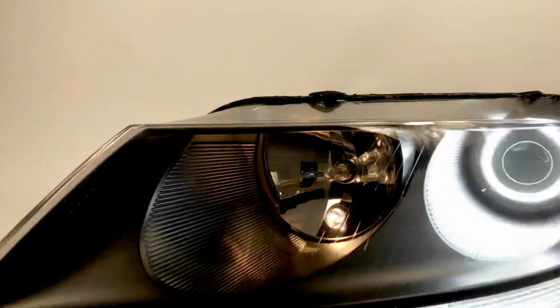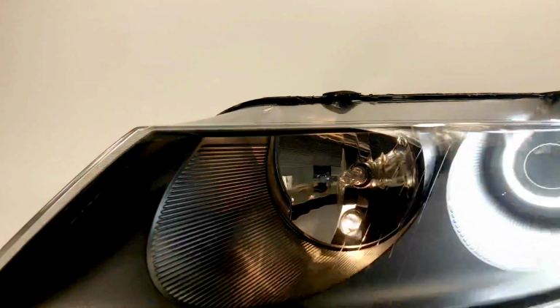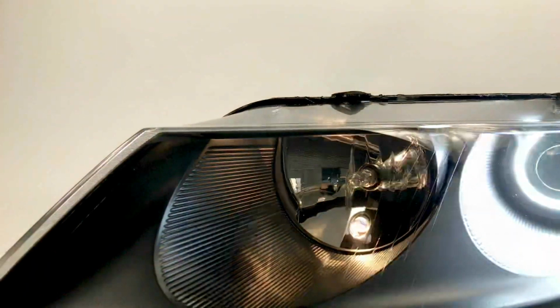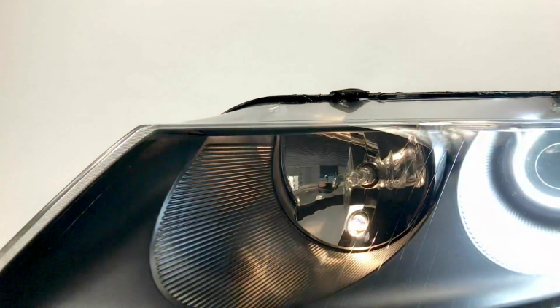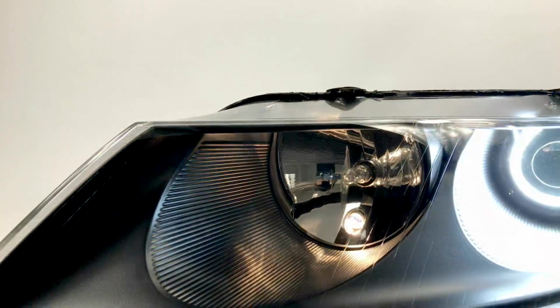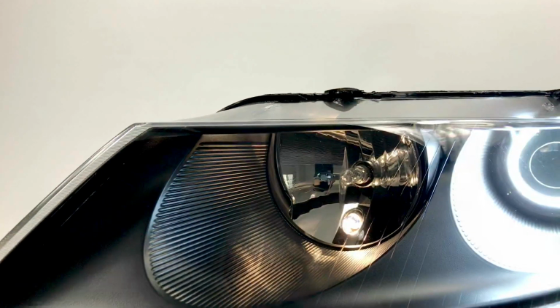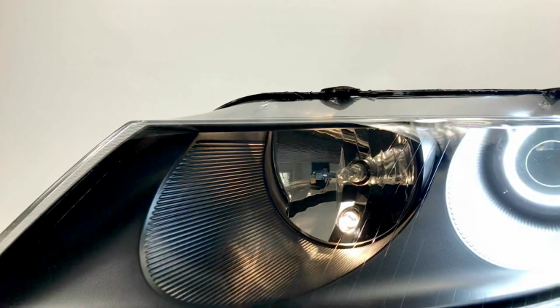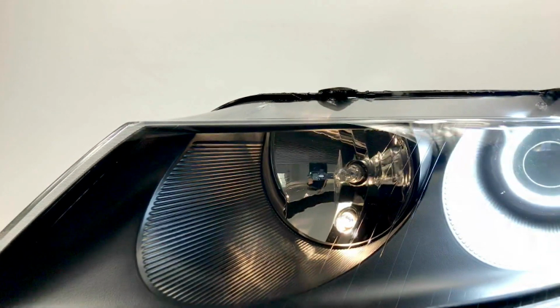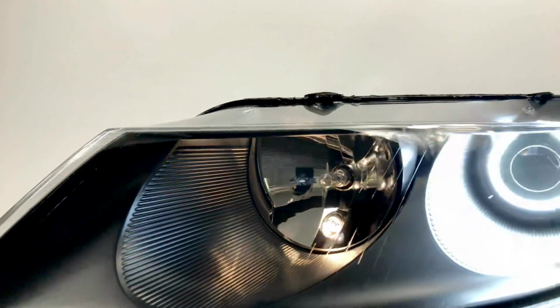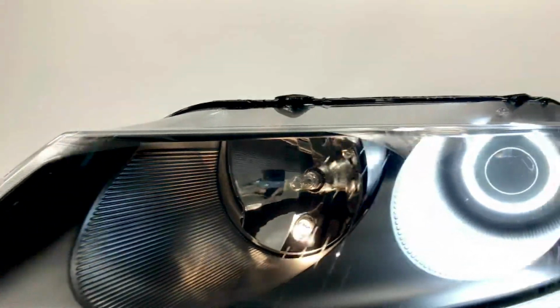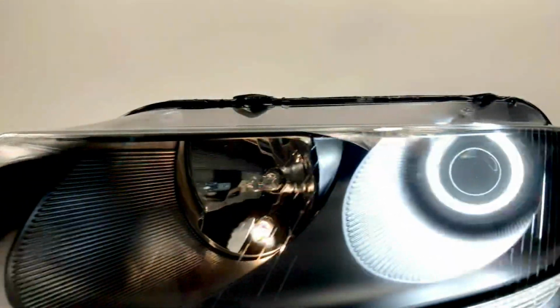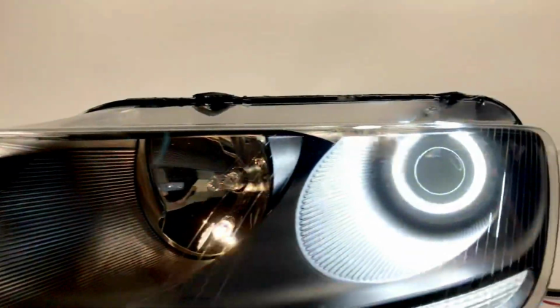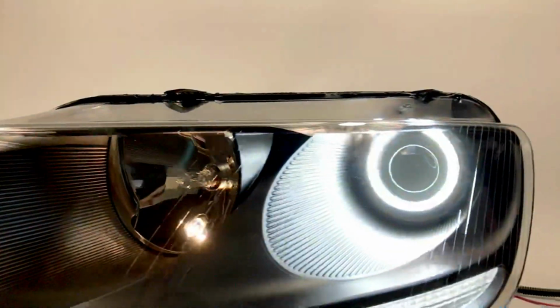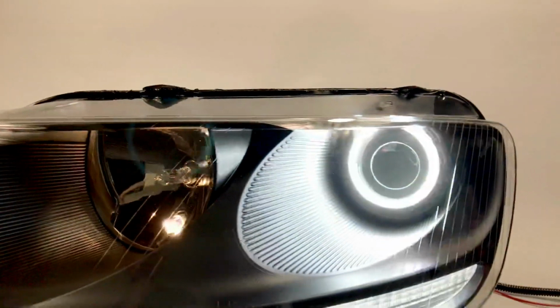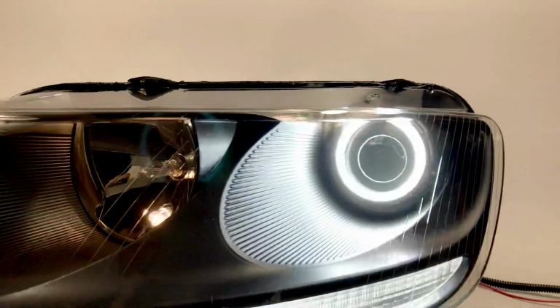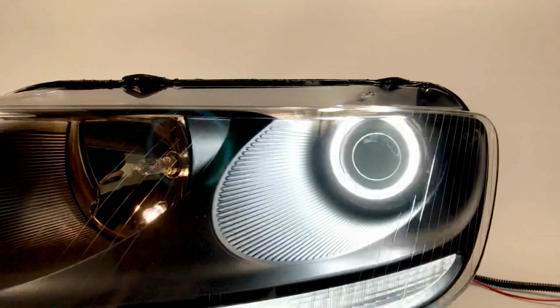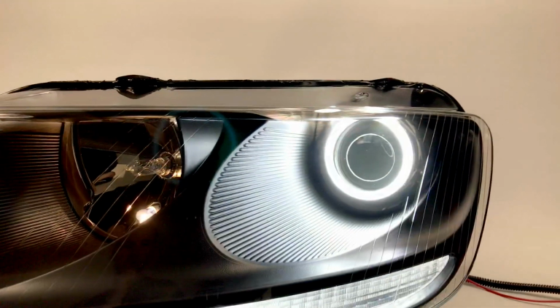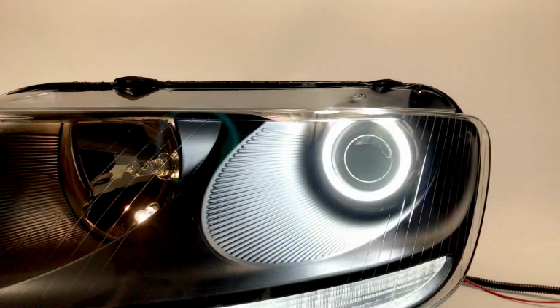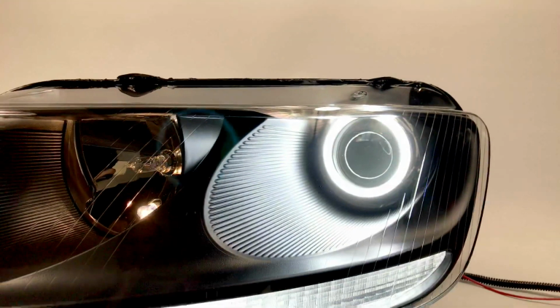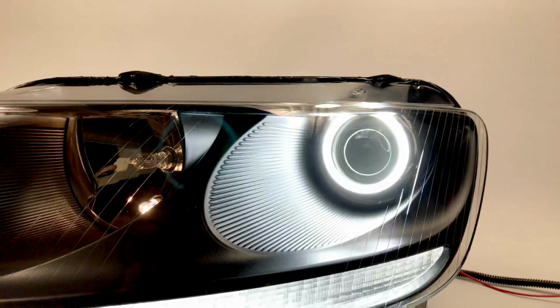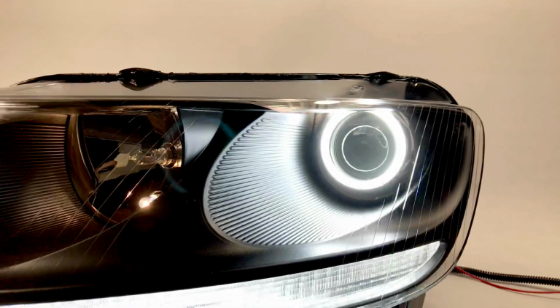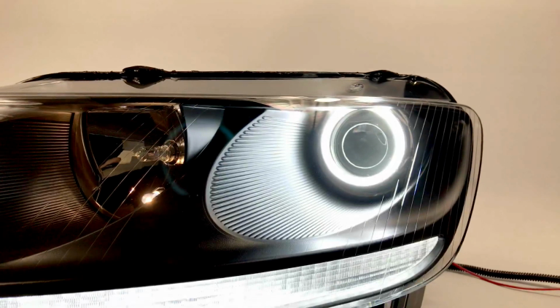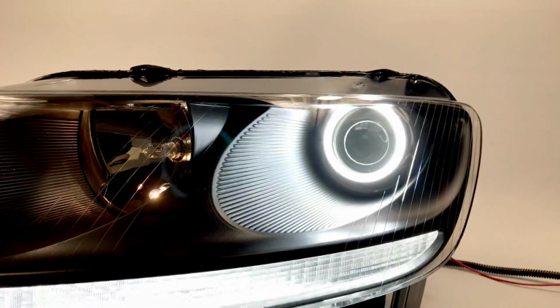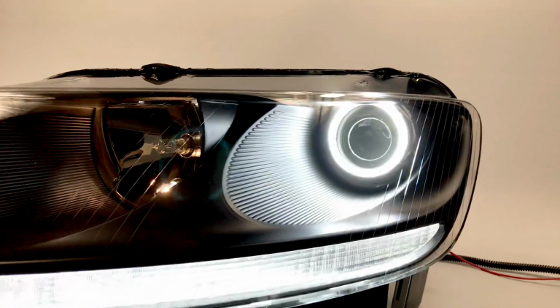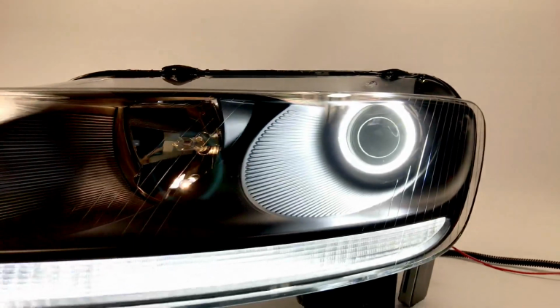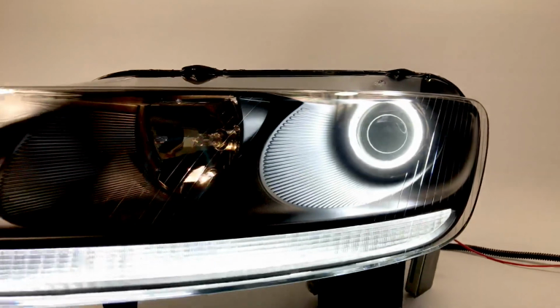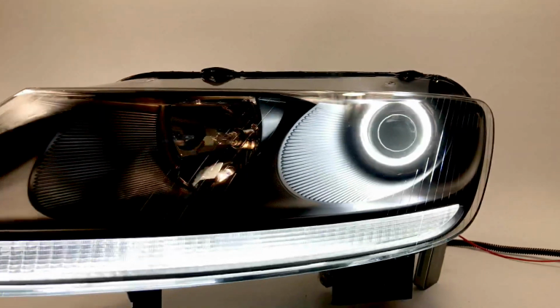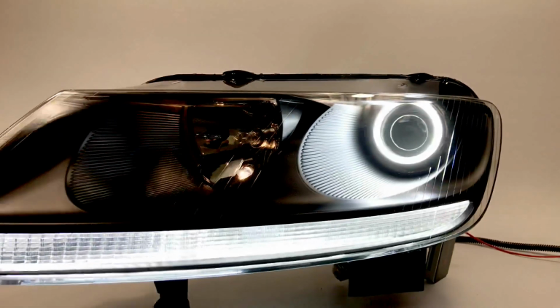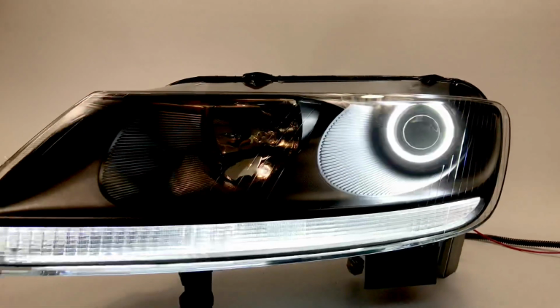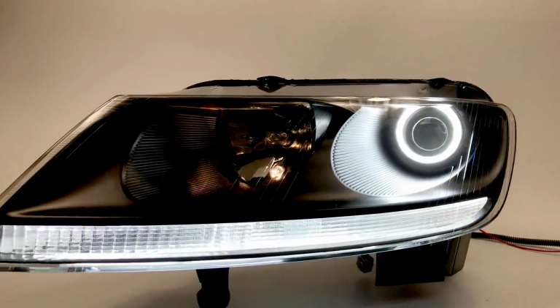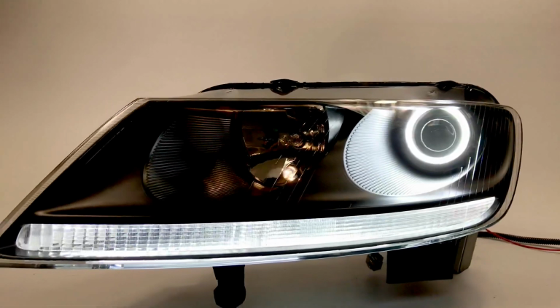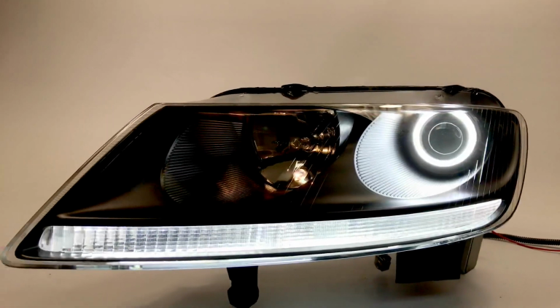We've got the factory parking light bulb here, connected to the parking lights, so everything's plug and play on our customer's end.